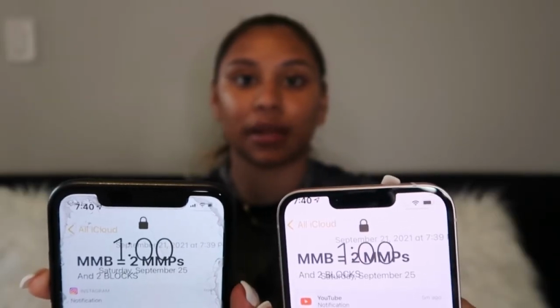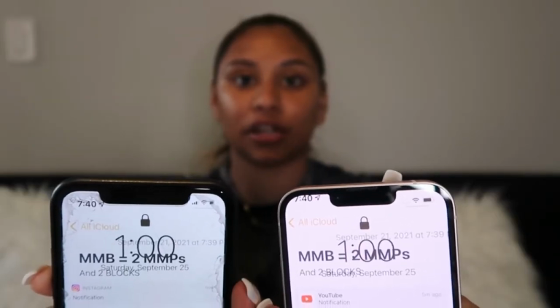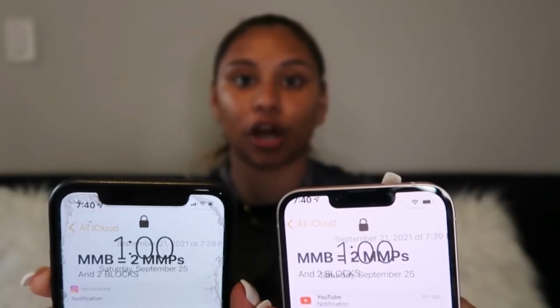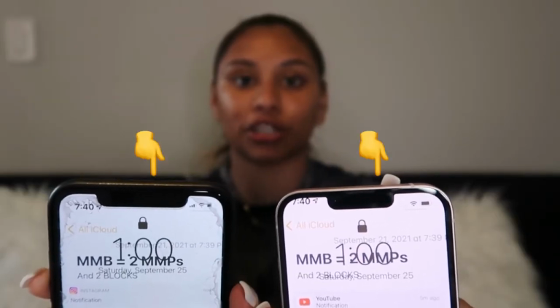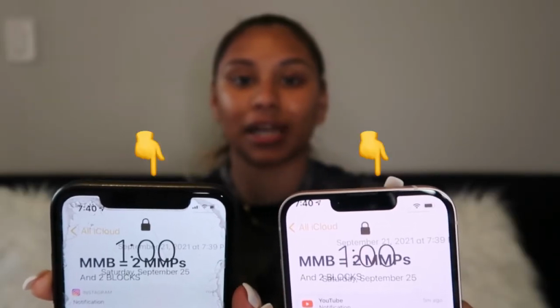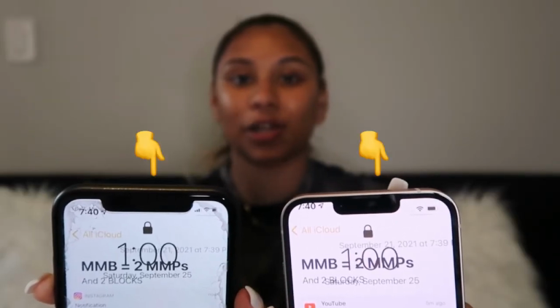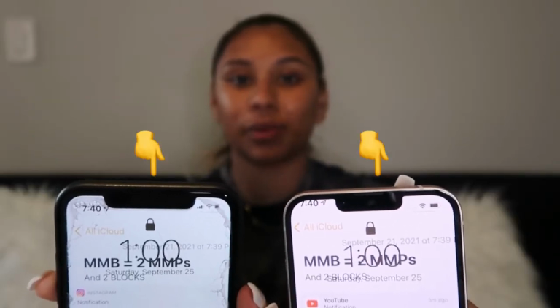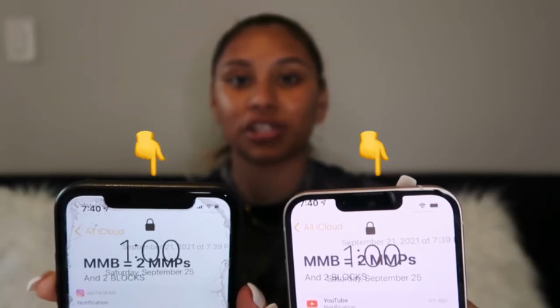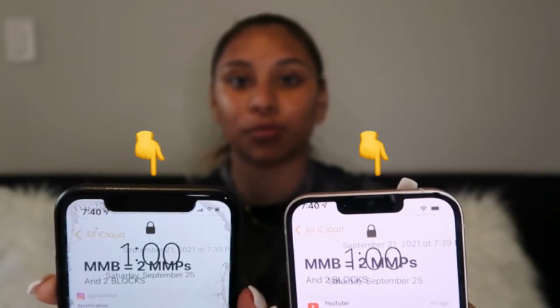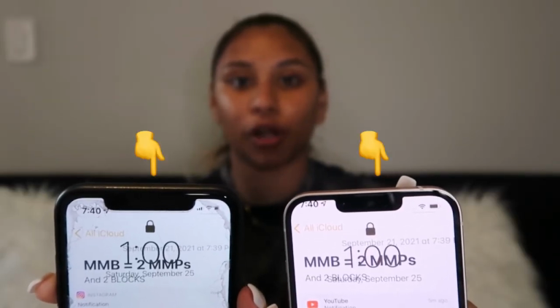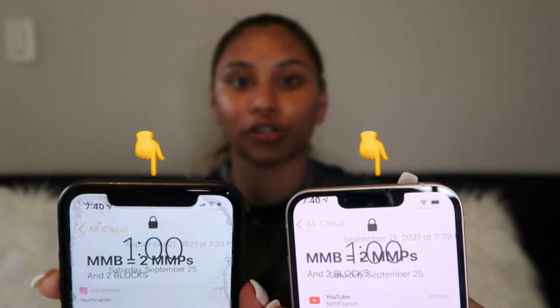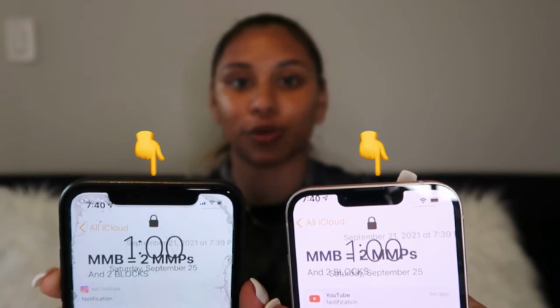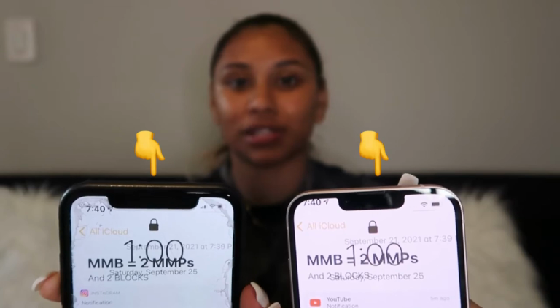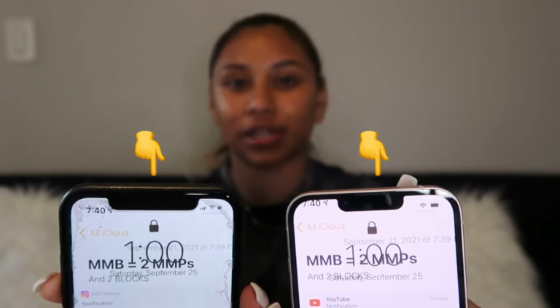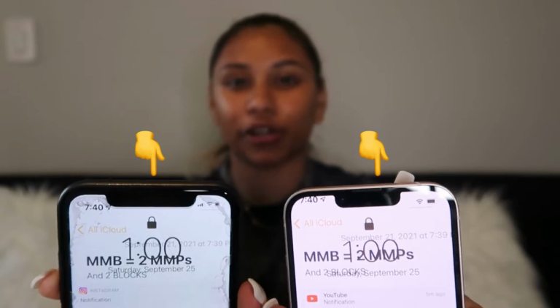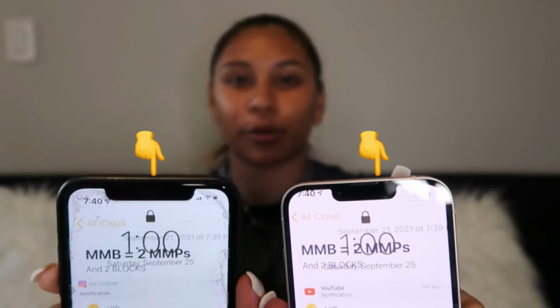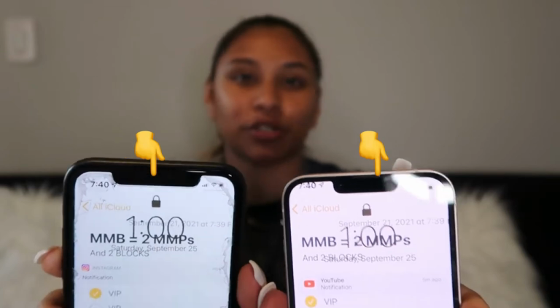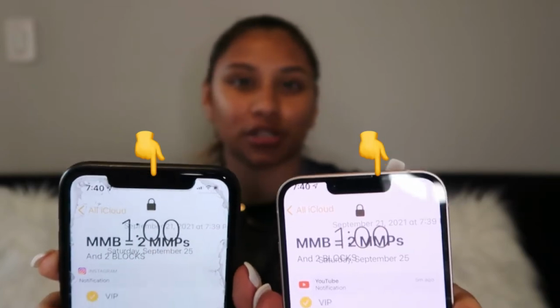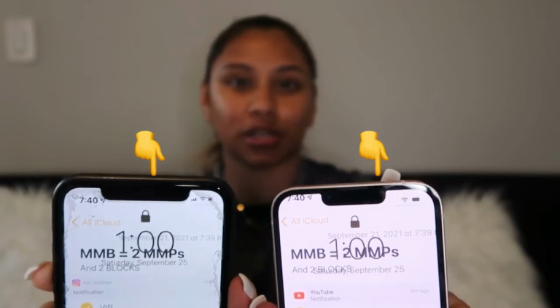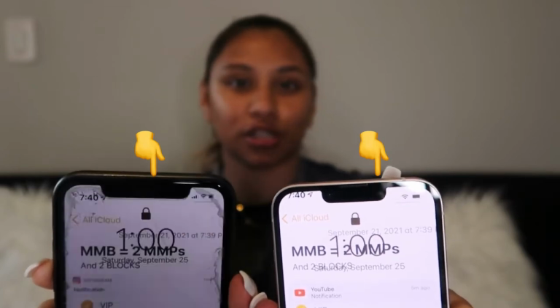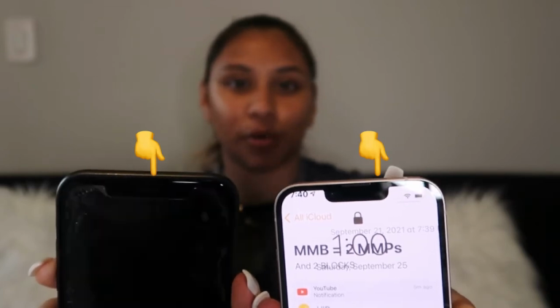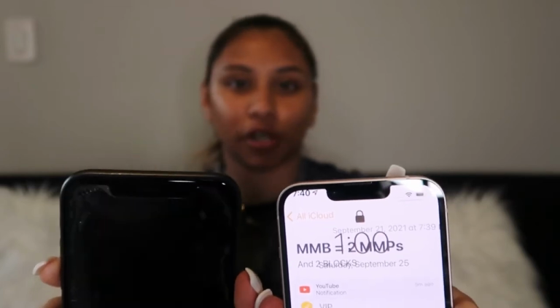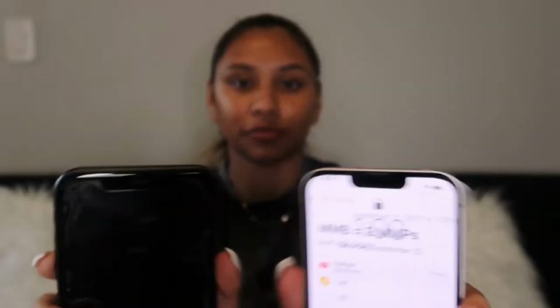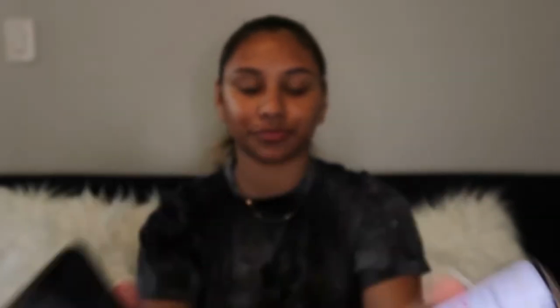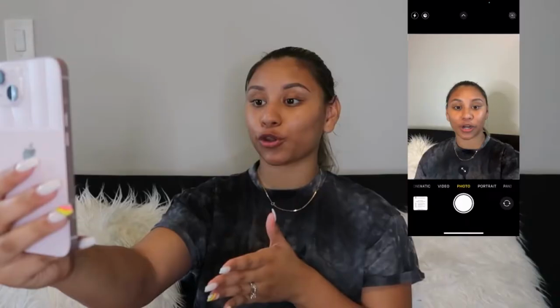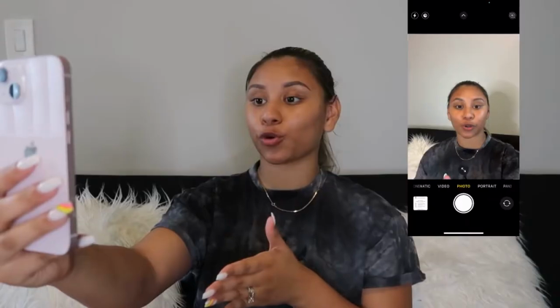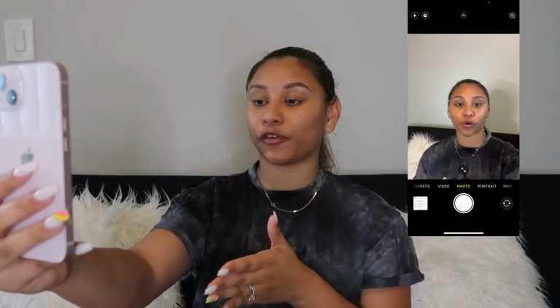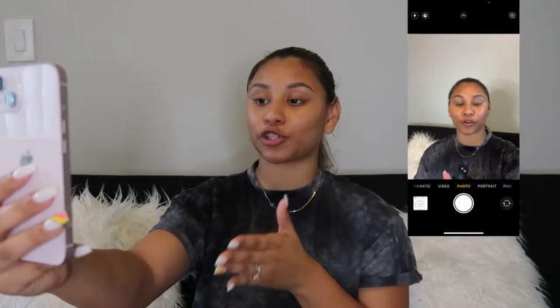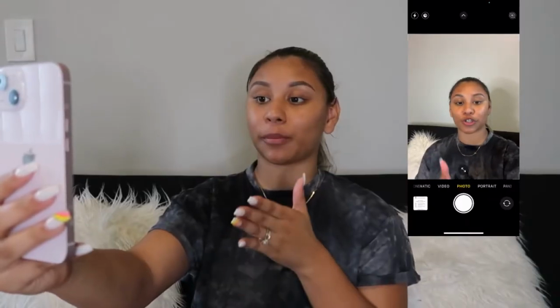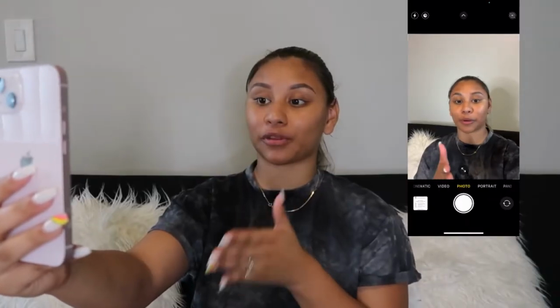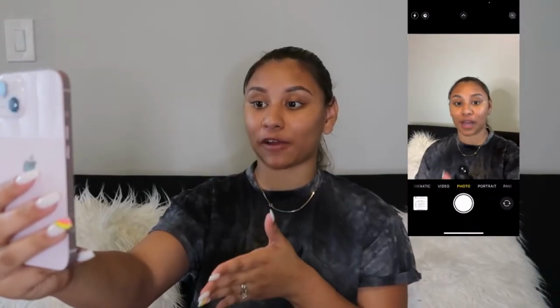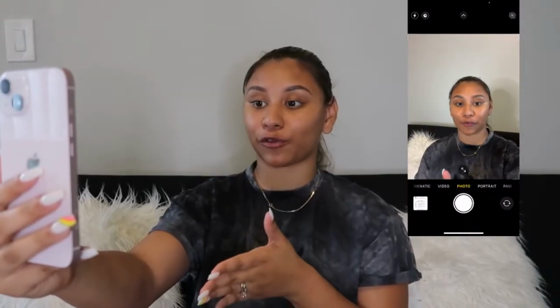Another difference they made with the iPhone 13 is that they made the notch a little bit smaller. It's still there but just smaller.